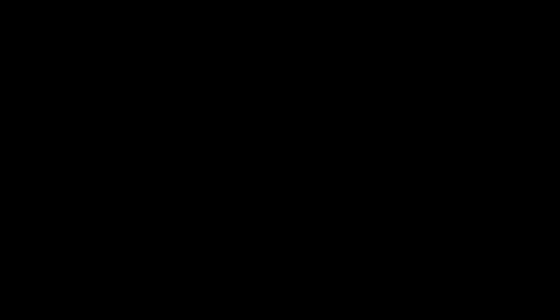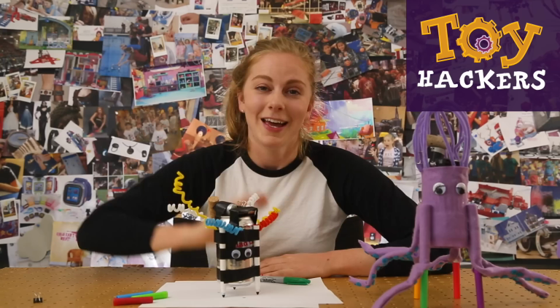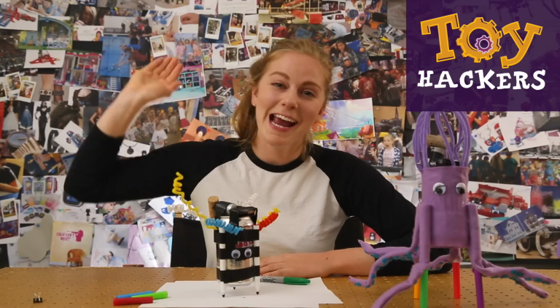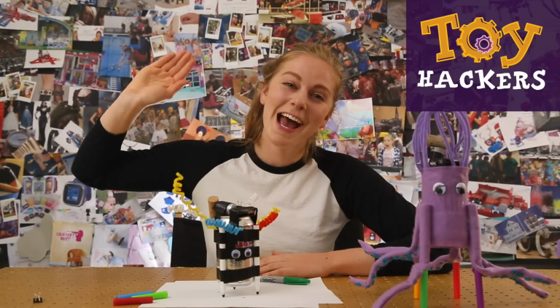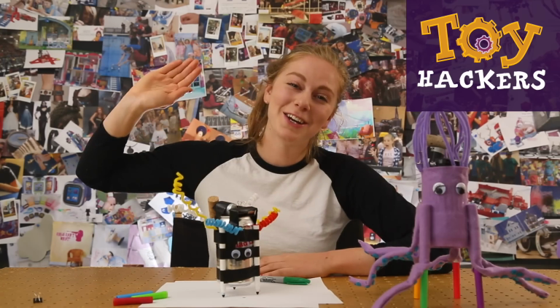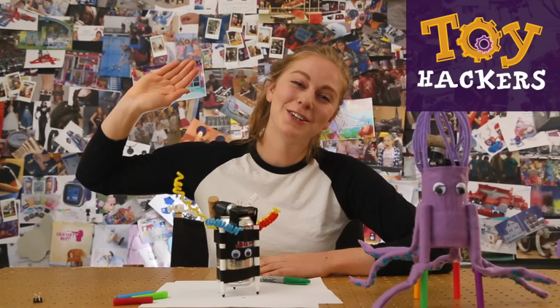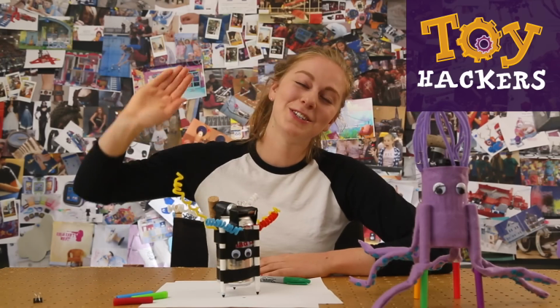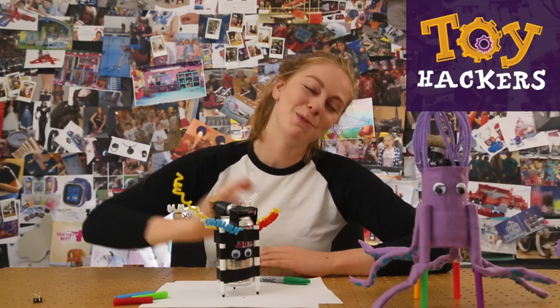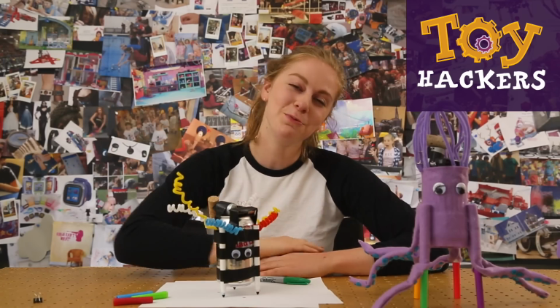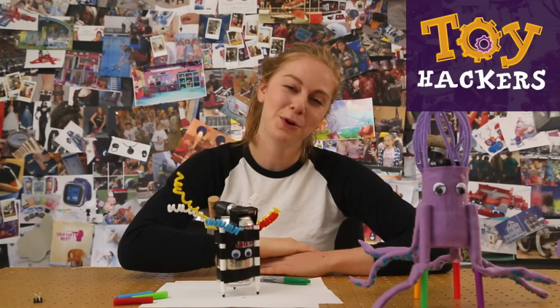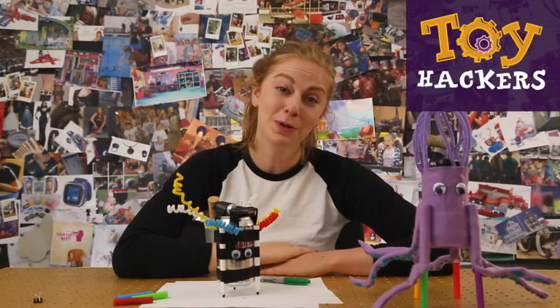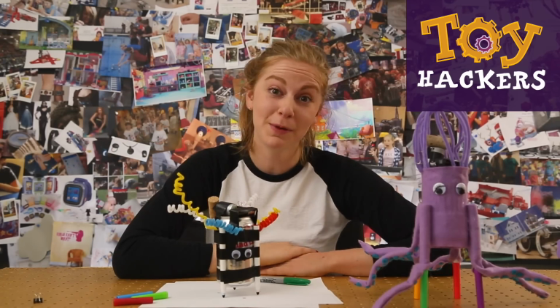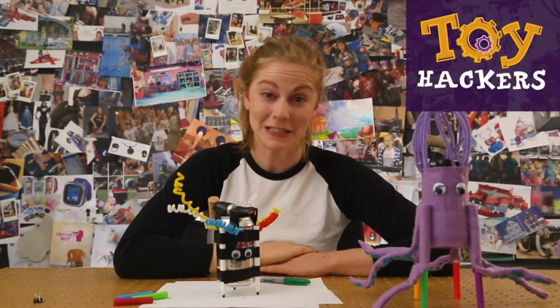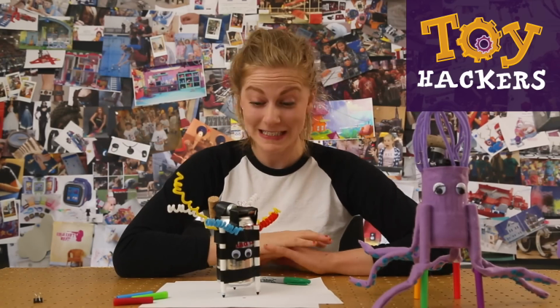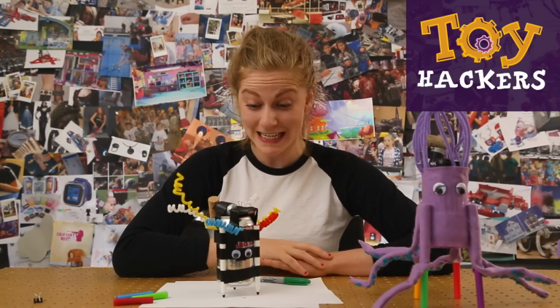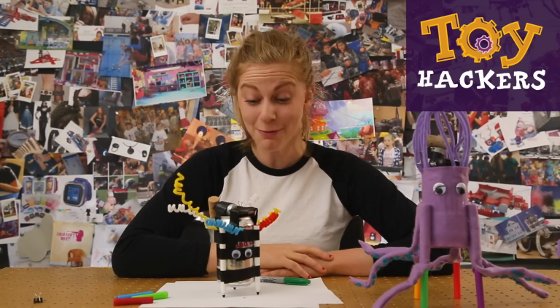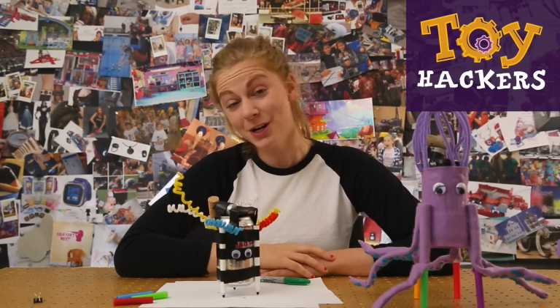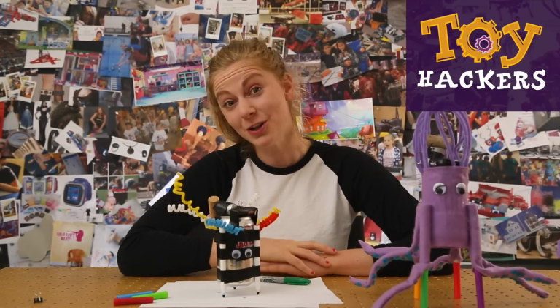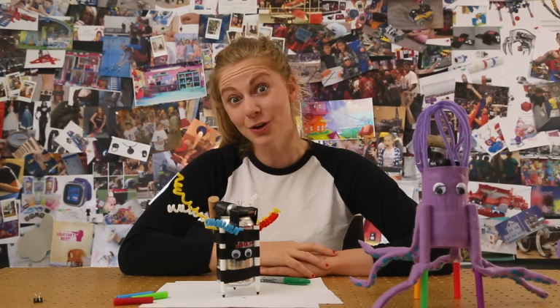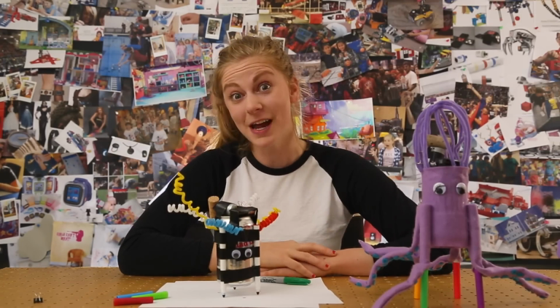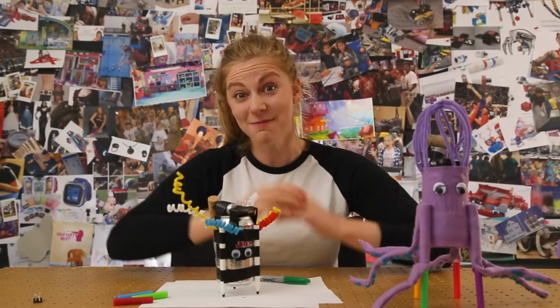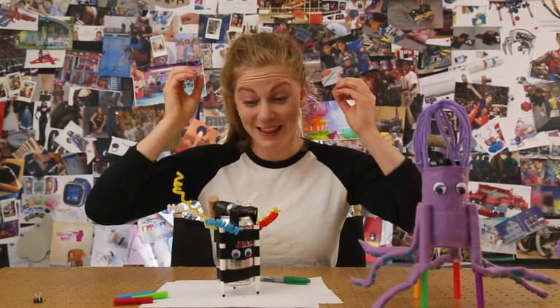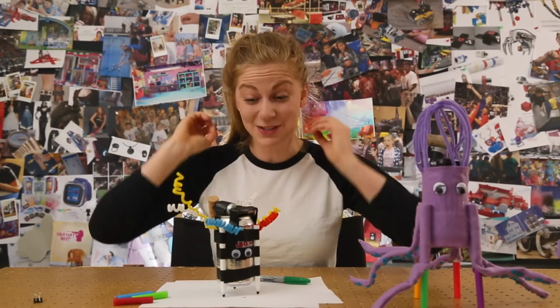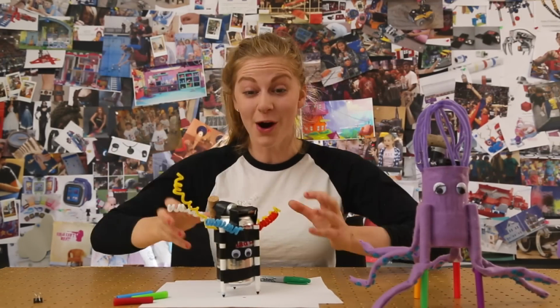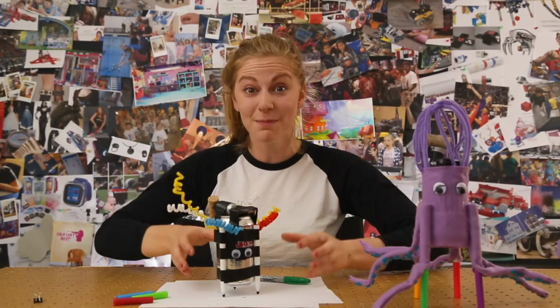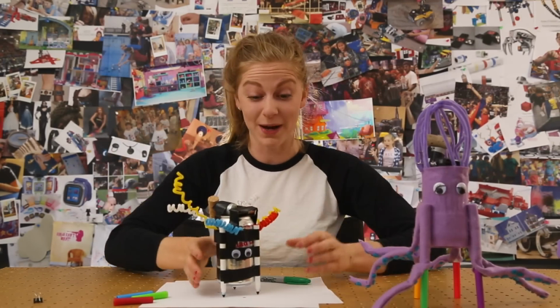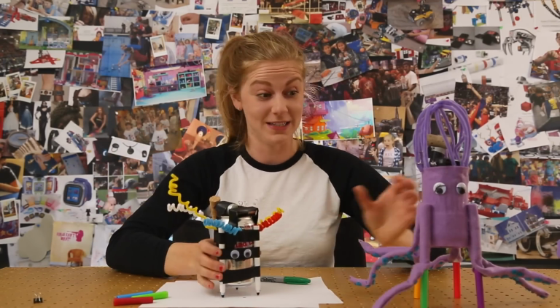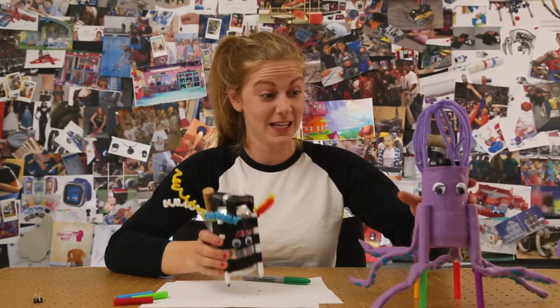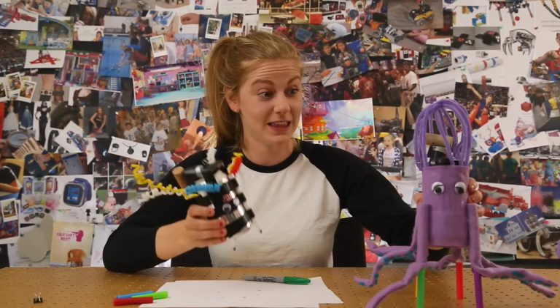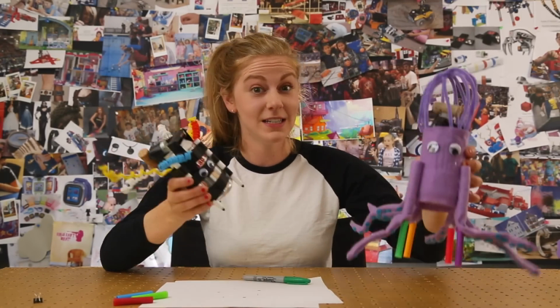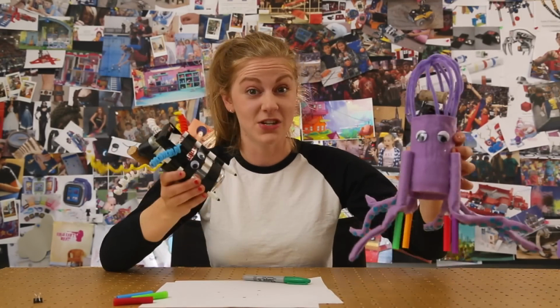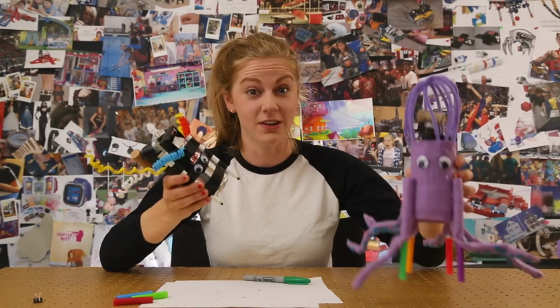Hey hackers! Simone with GoldieBlox, and today we're going to learn how to make these art bots, like these two.